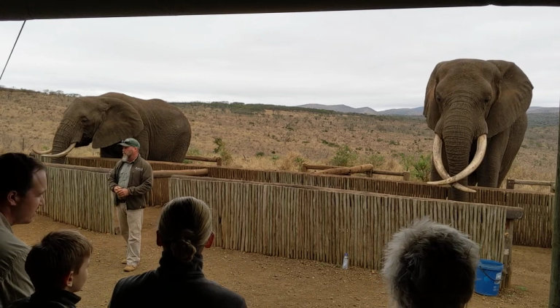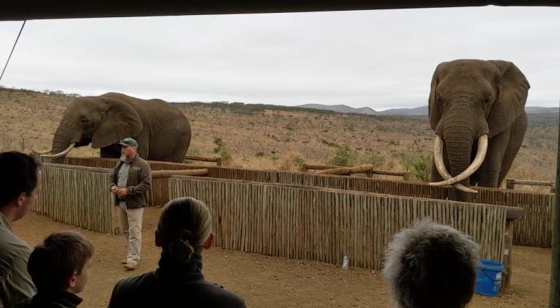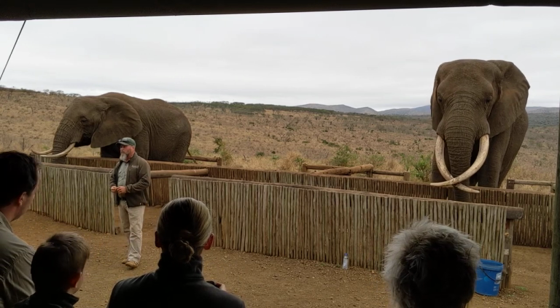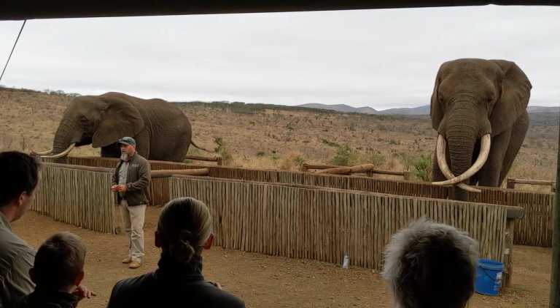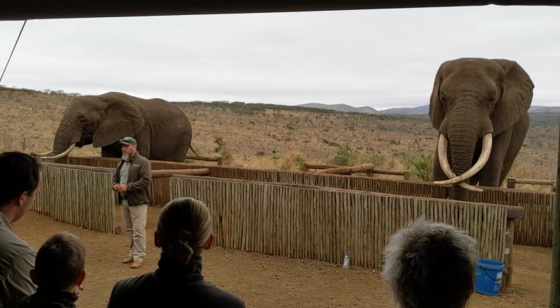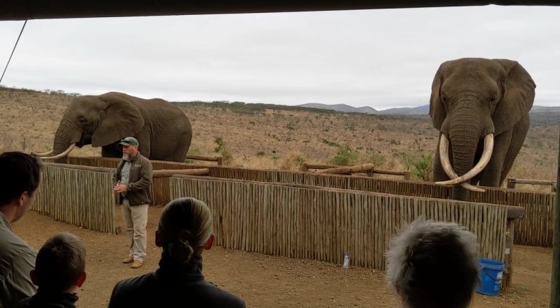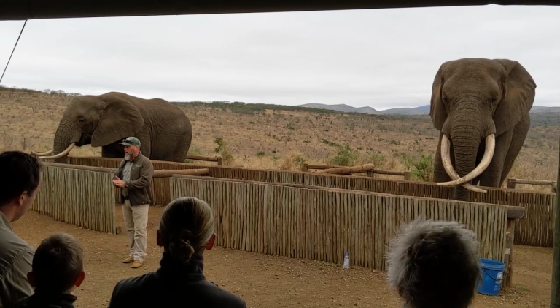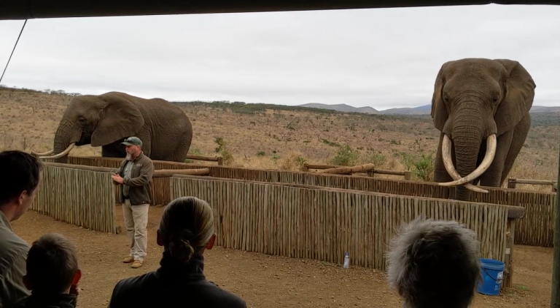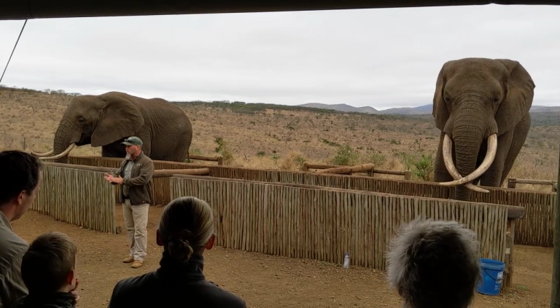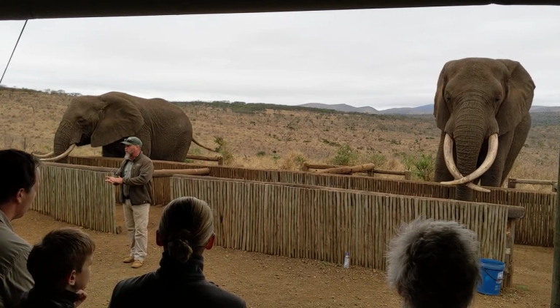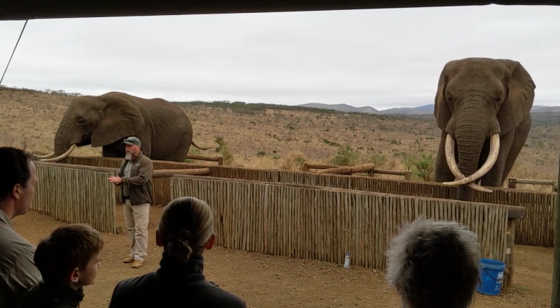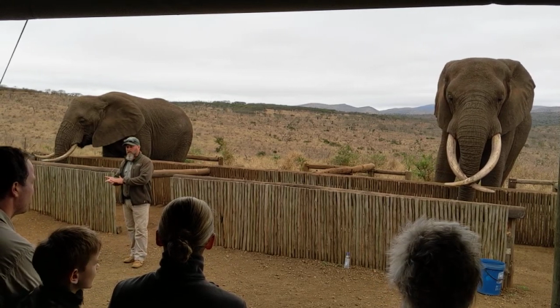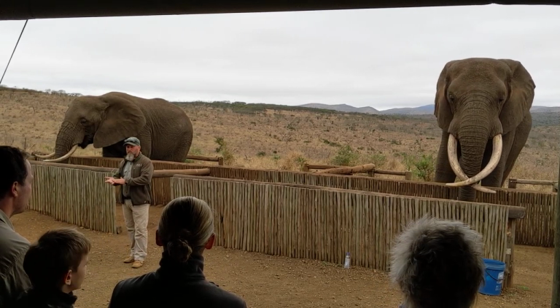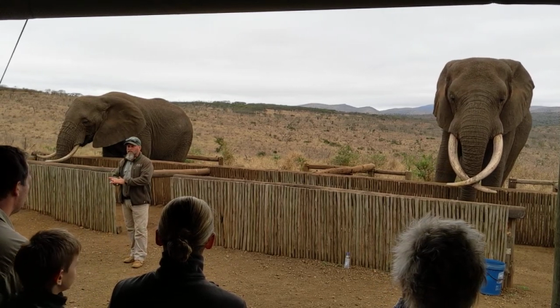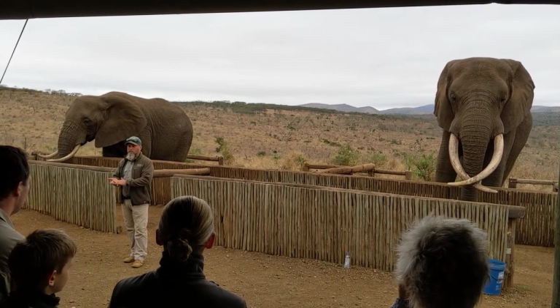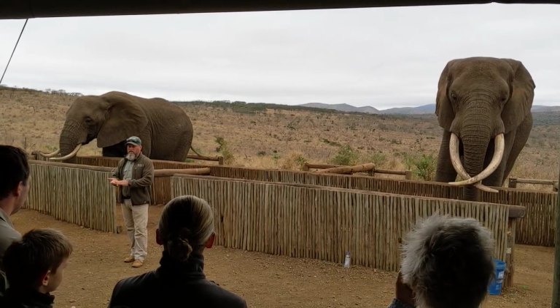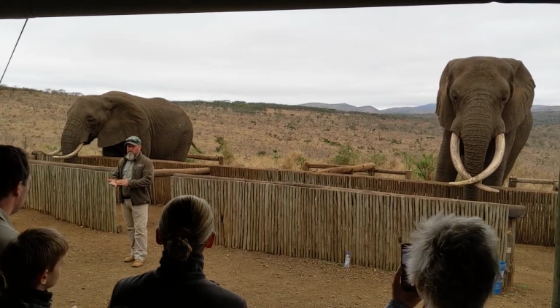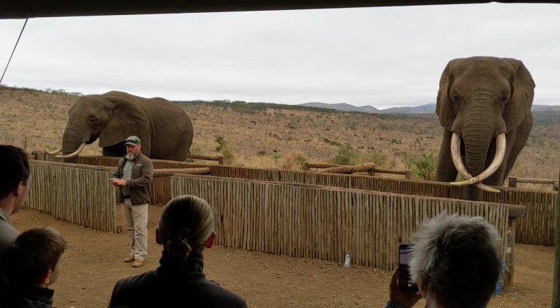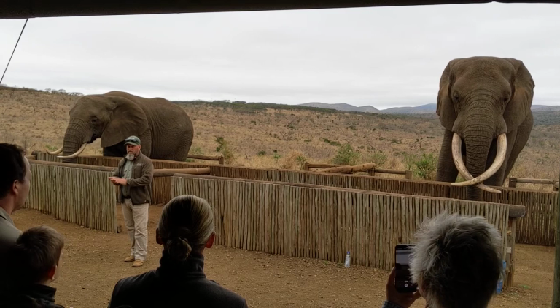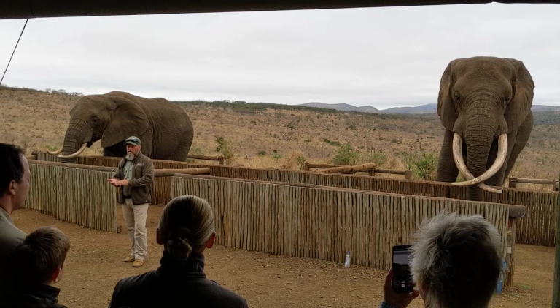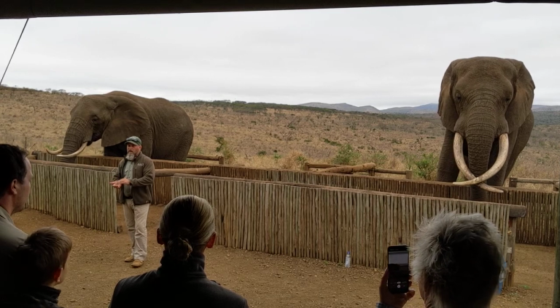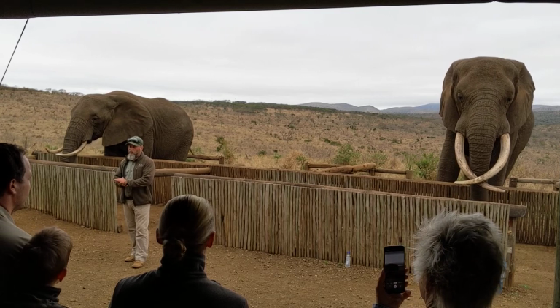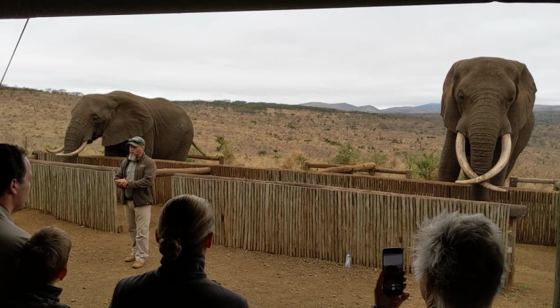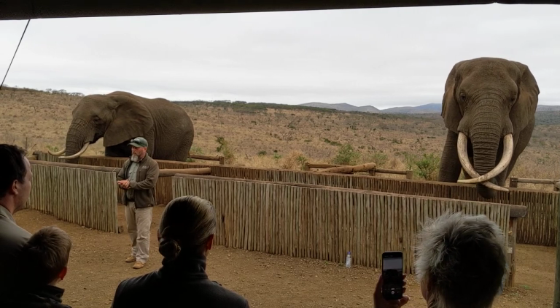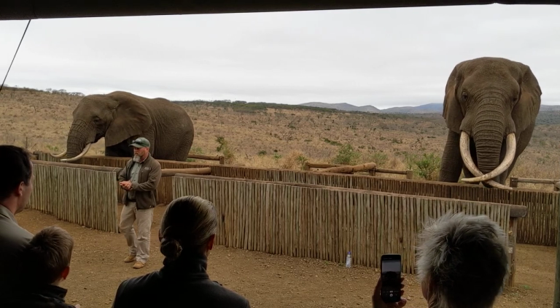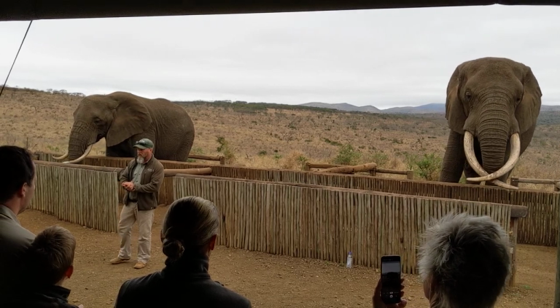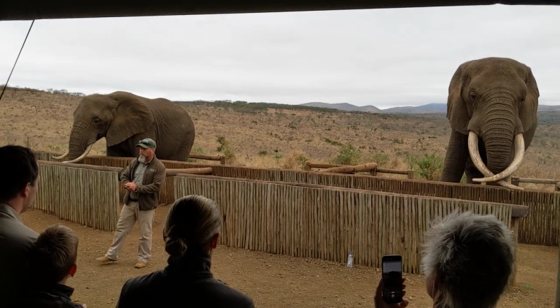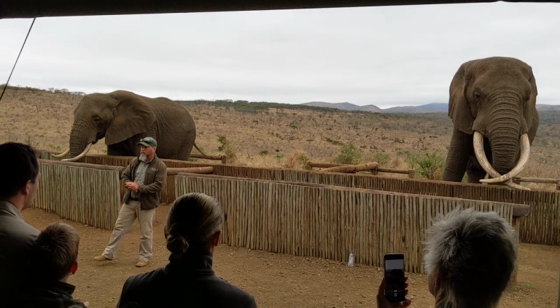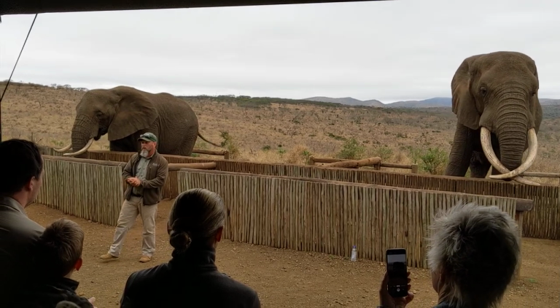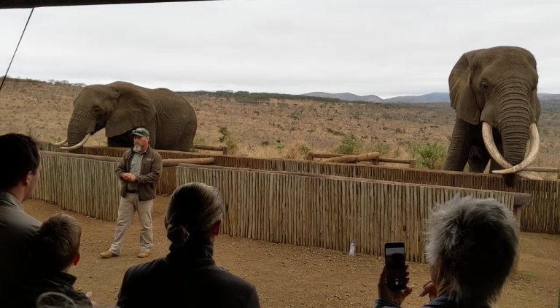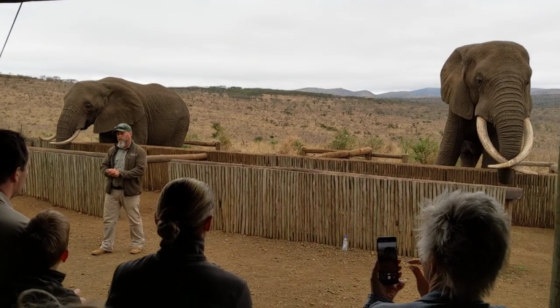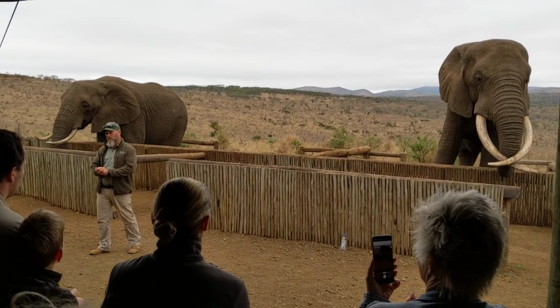Elephants pump their total blood mass through their ears every 20 minutes, and this will cool the elephant down by 3.5 degrees.